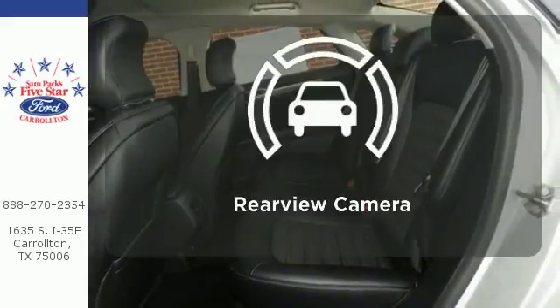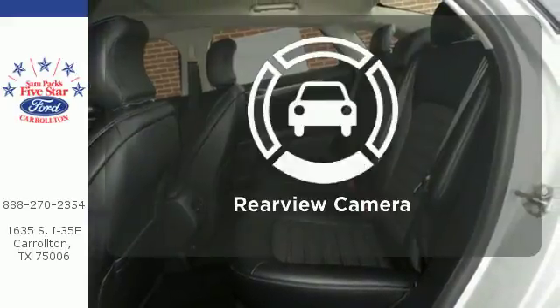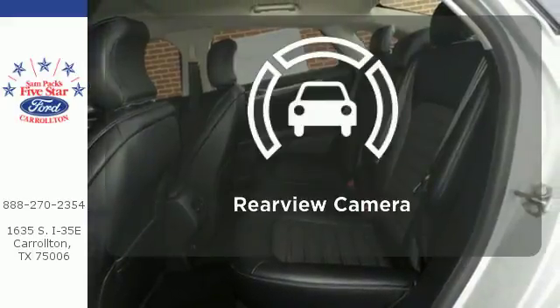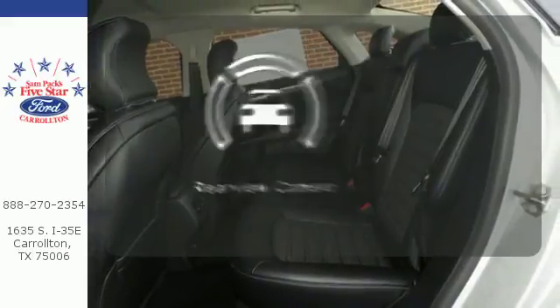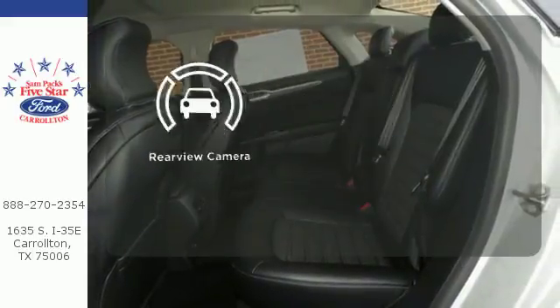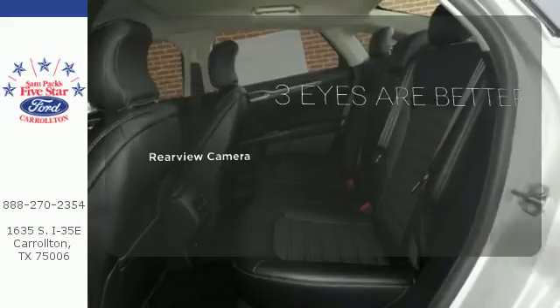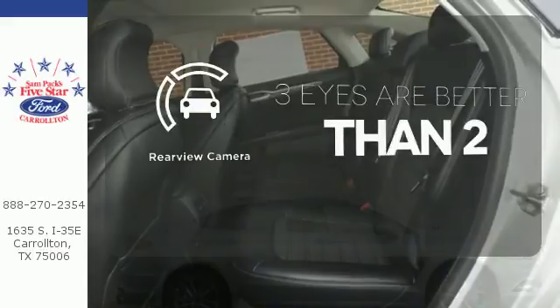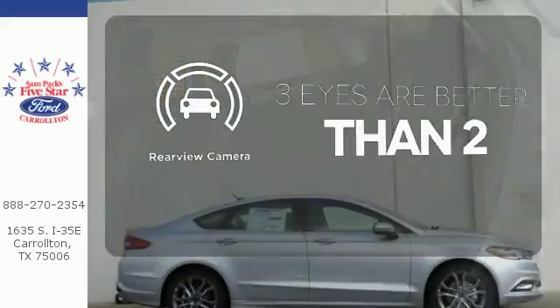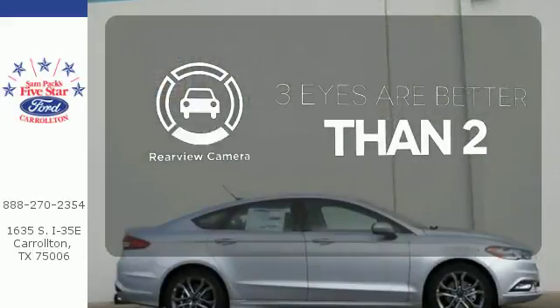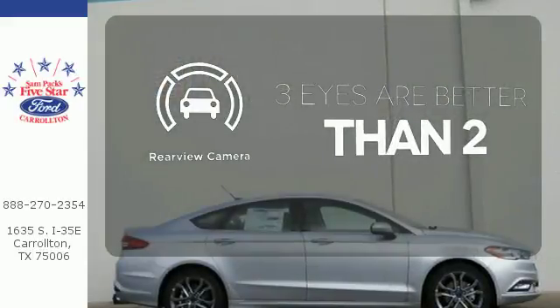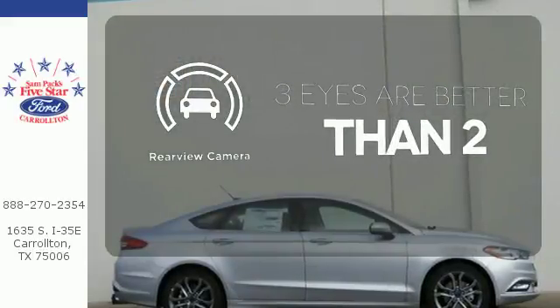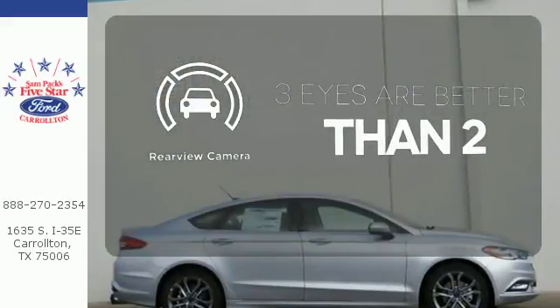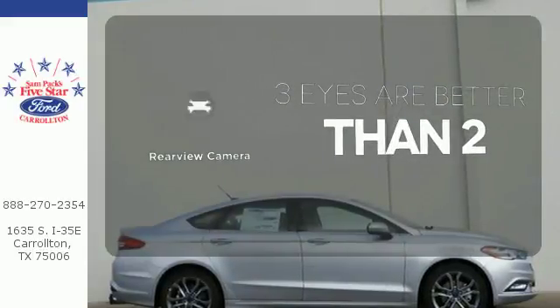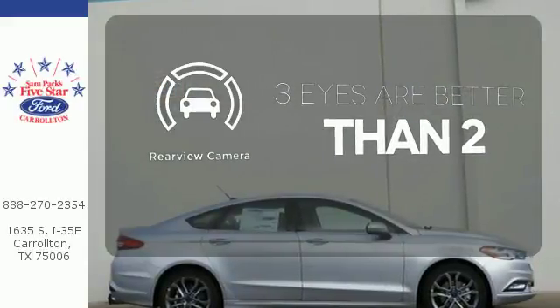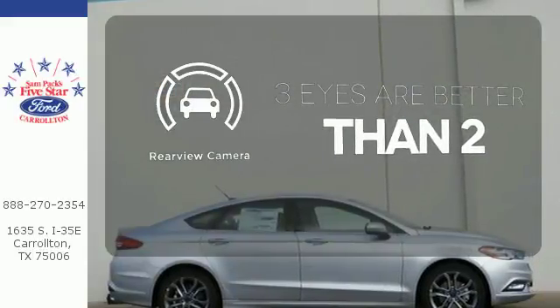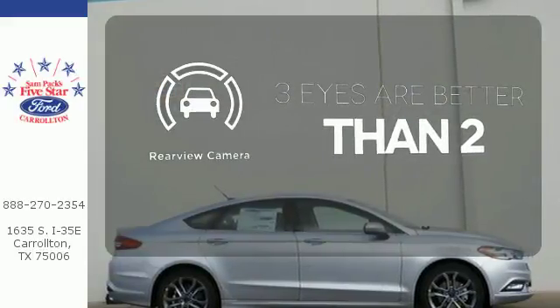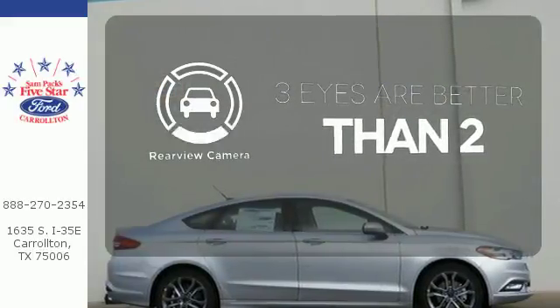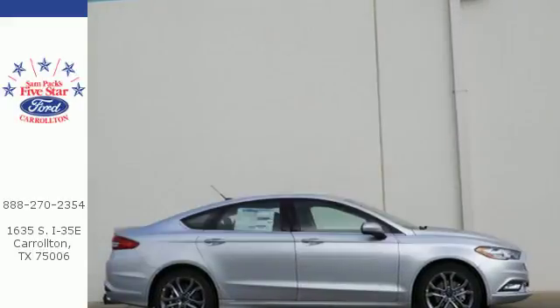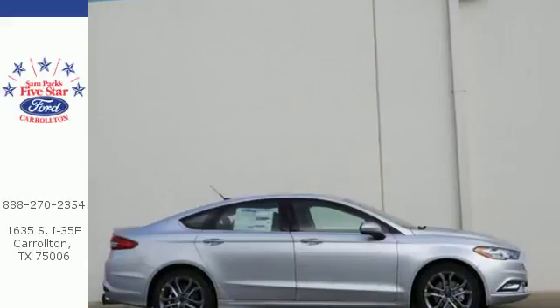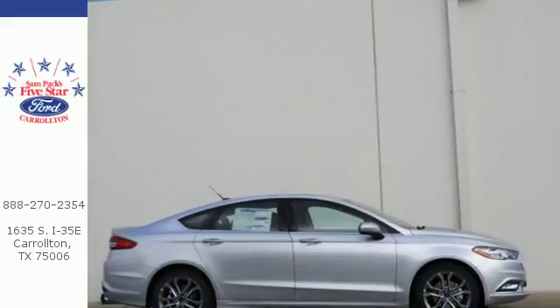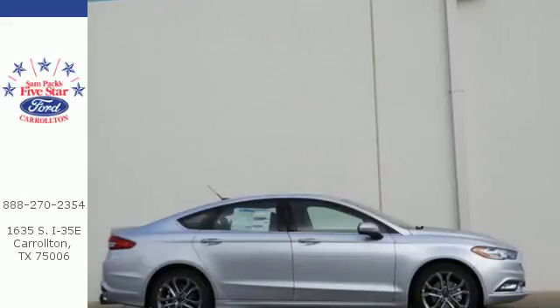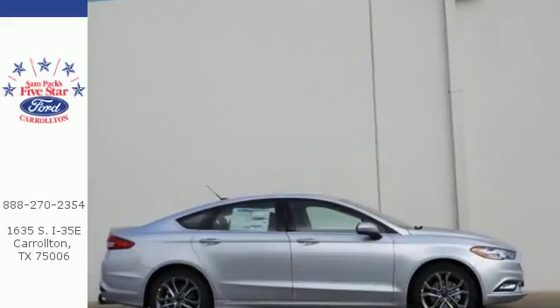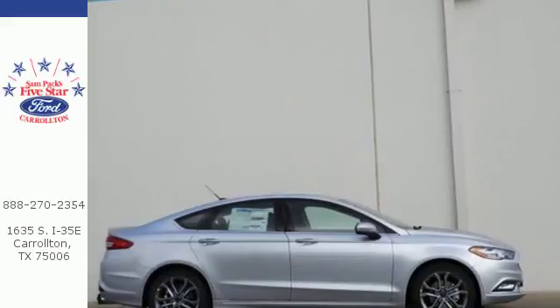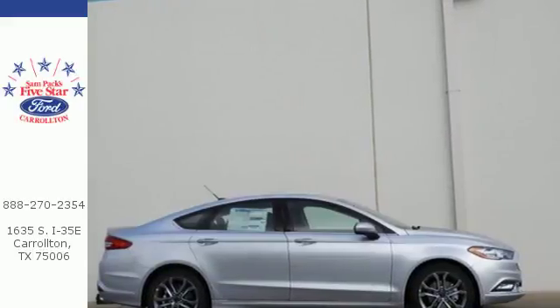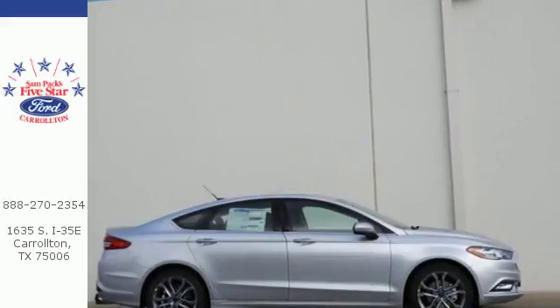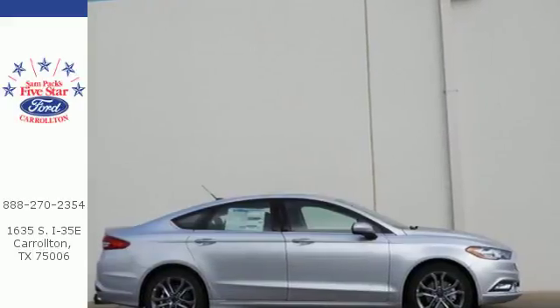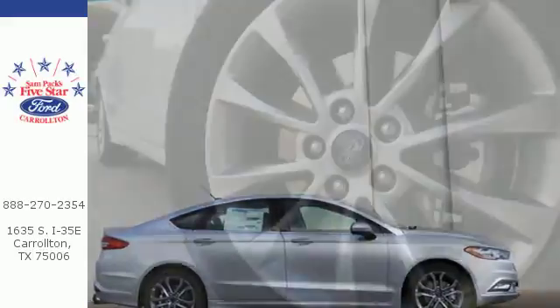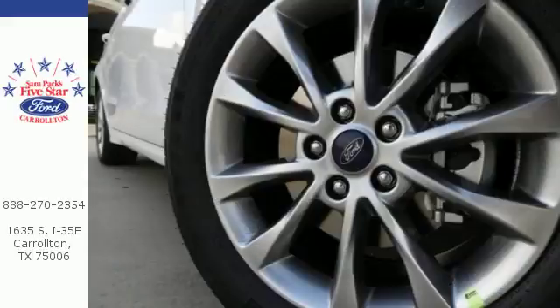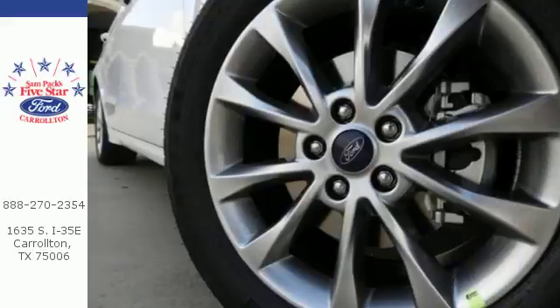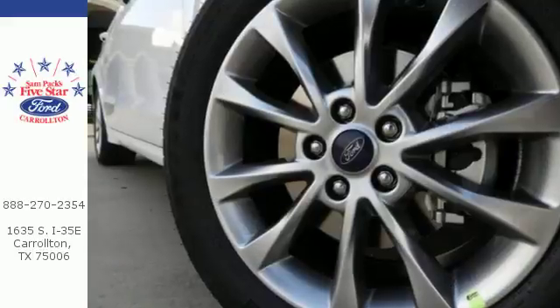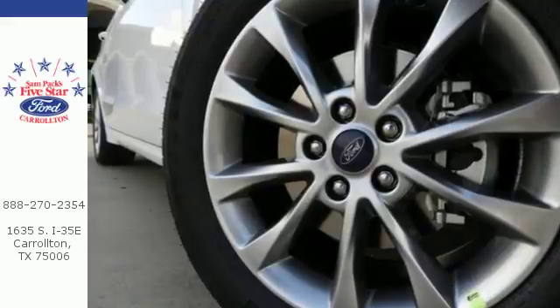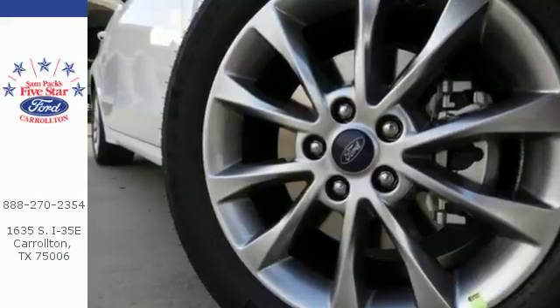The backup camera gives you a clear picture of what's behind you. Cool, calm and connected everywhere you go.